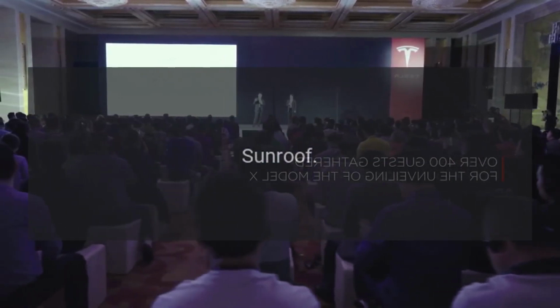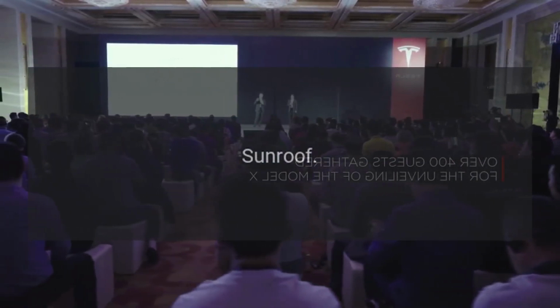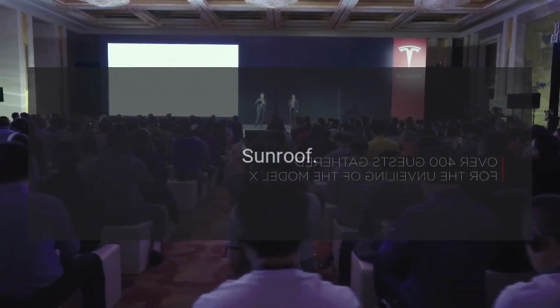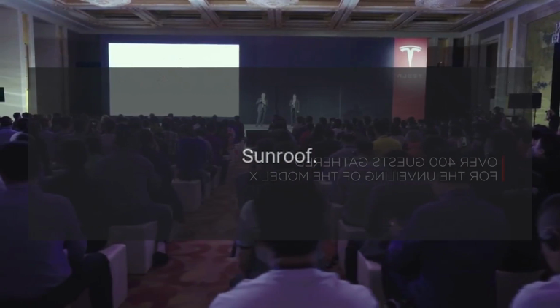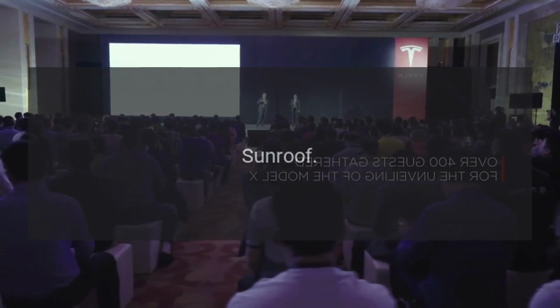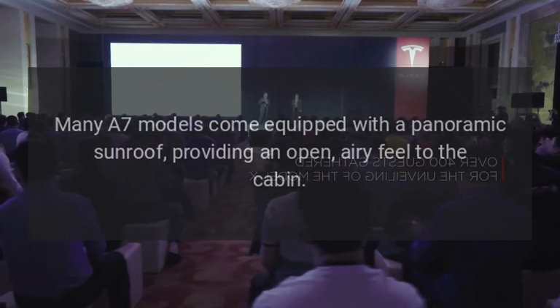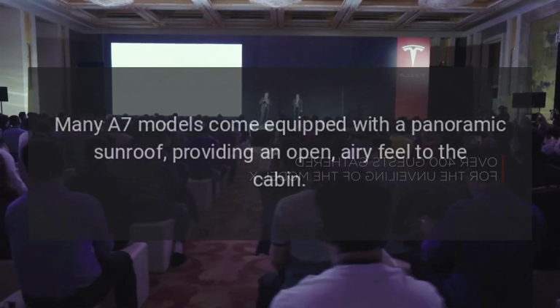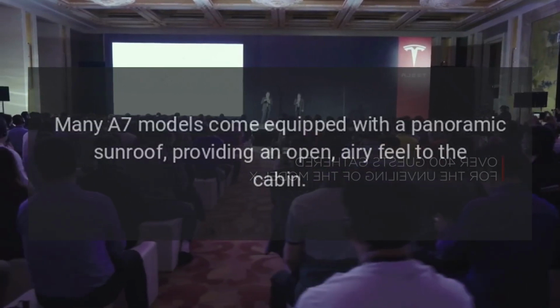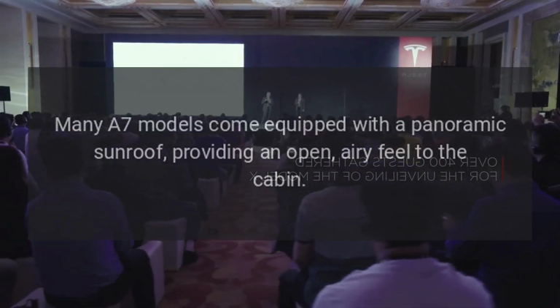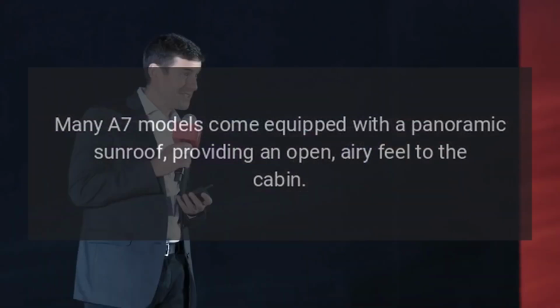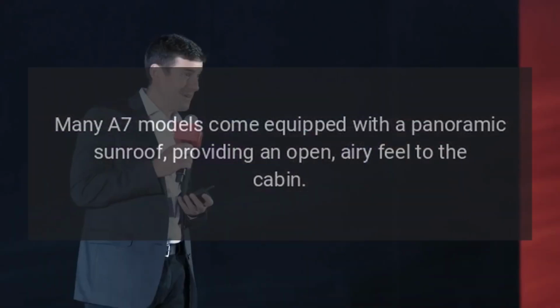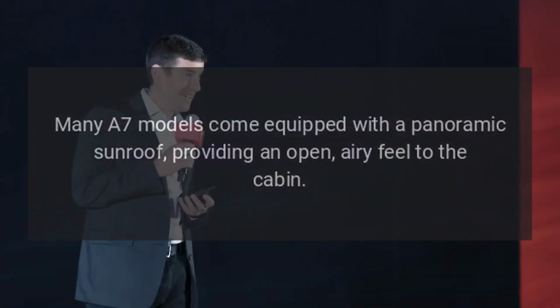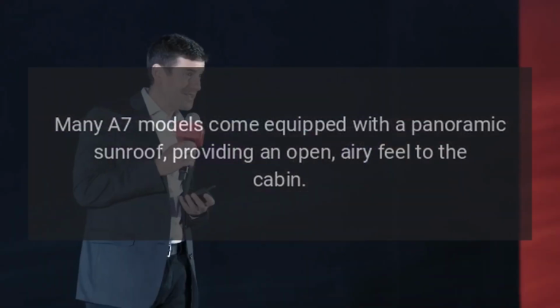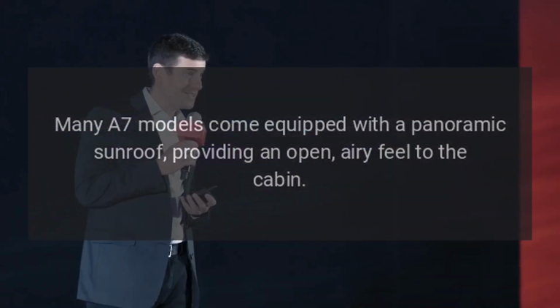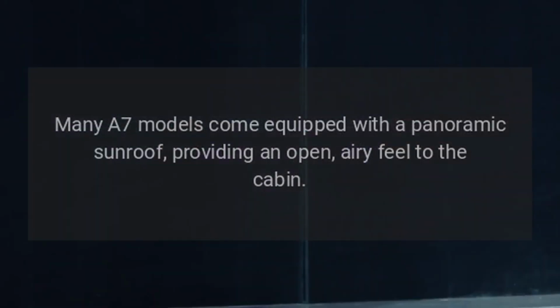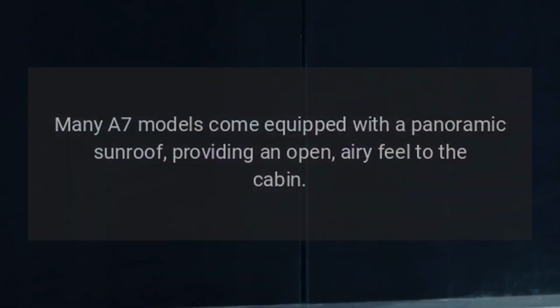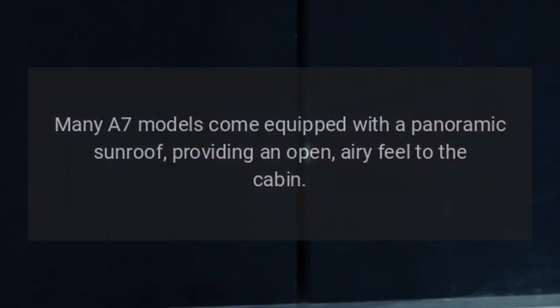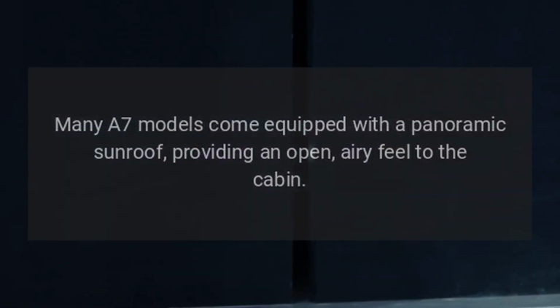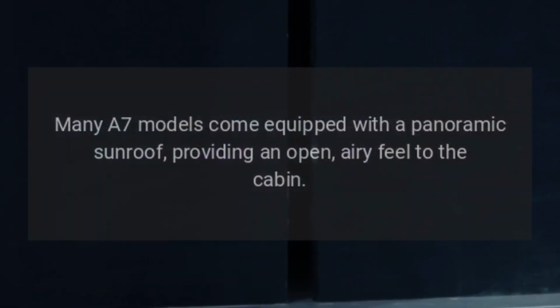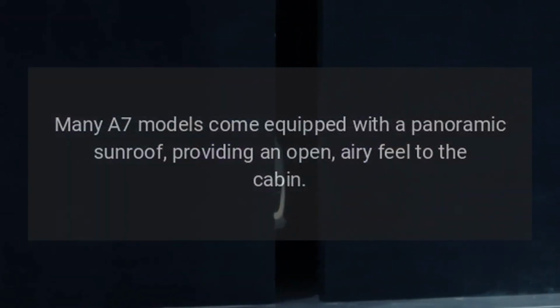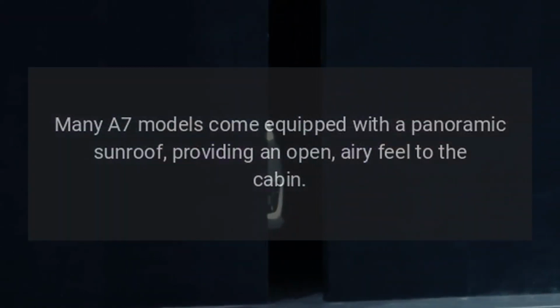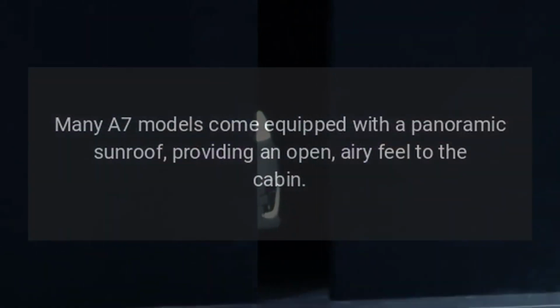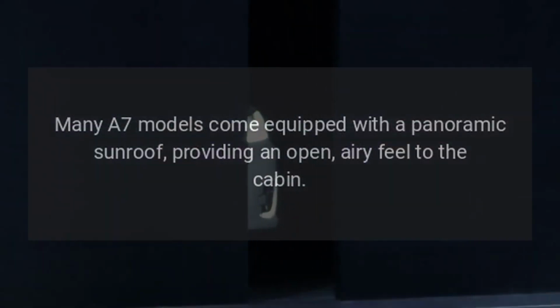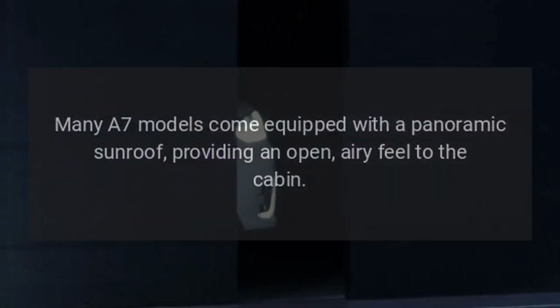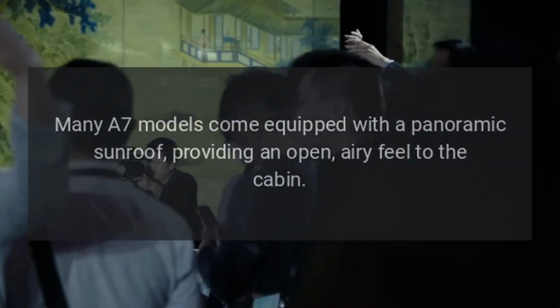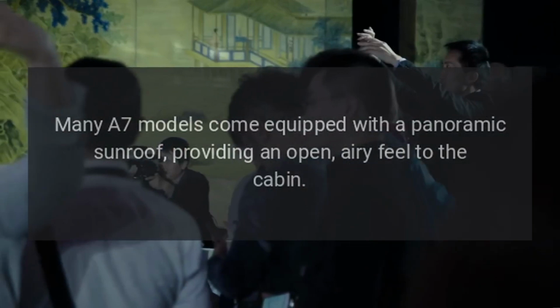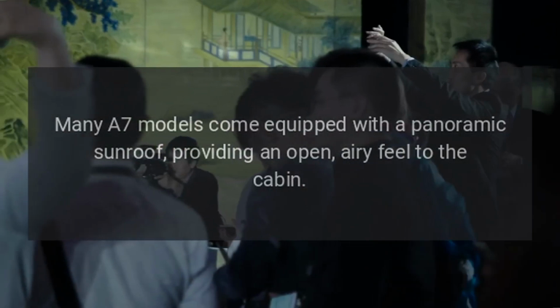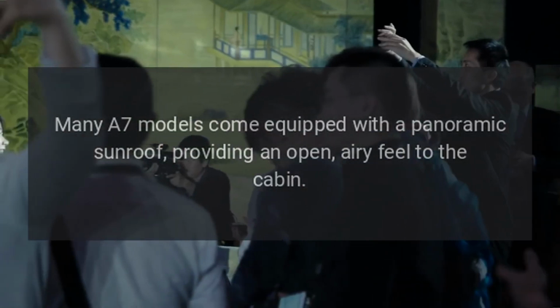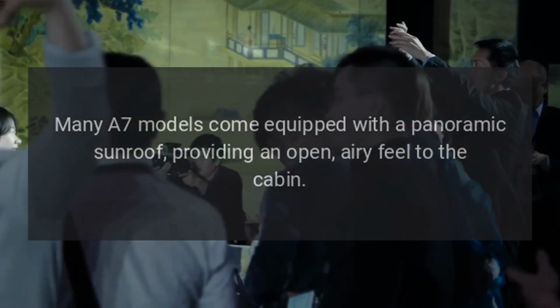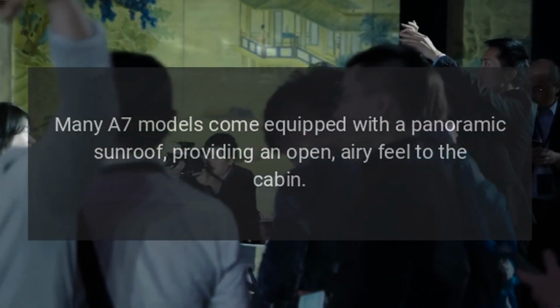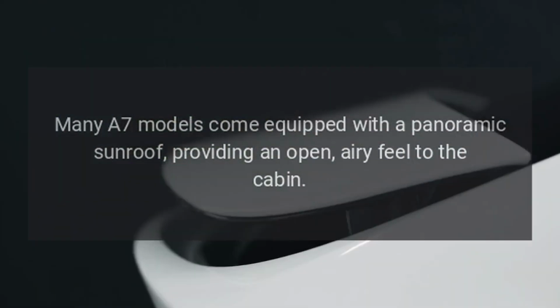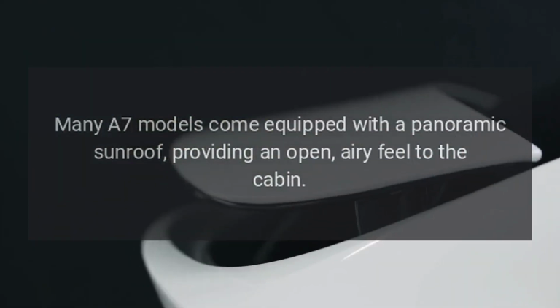Sunroof: Many A7 models come equipped with a panoramic sunroof, providing an open, airy feel to the cabin.